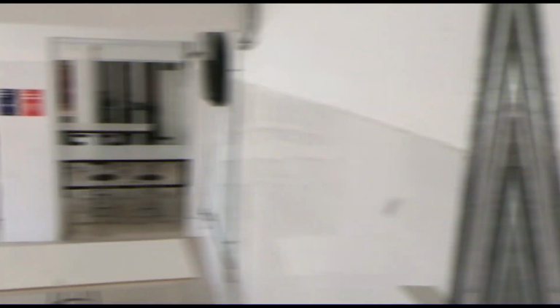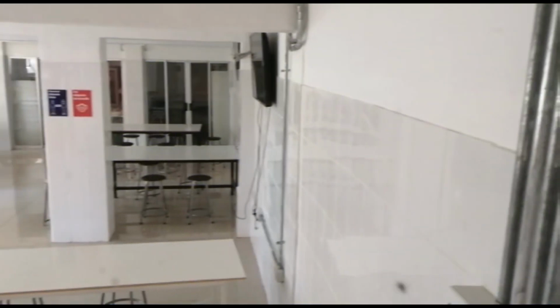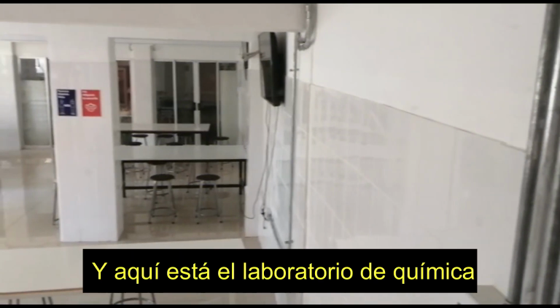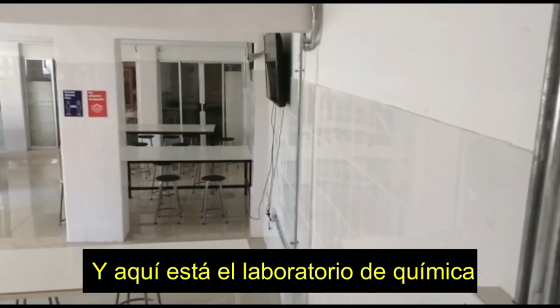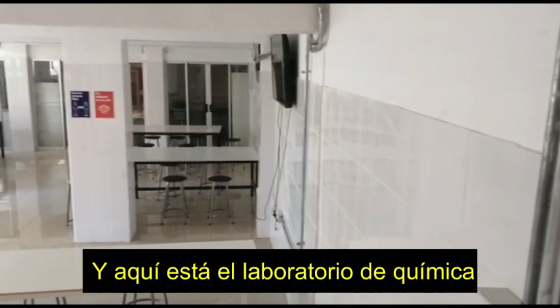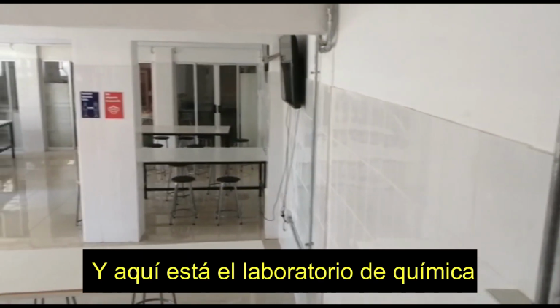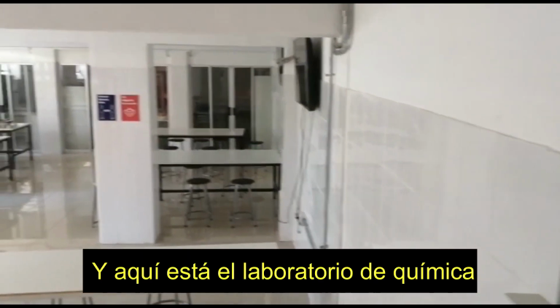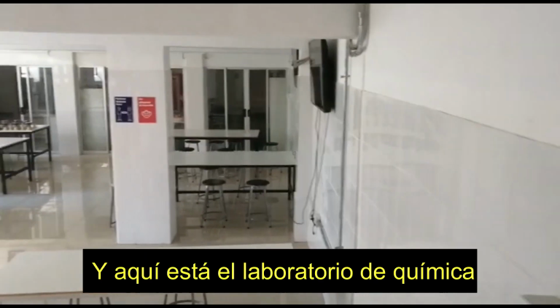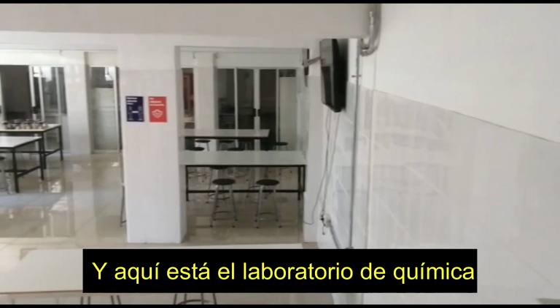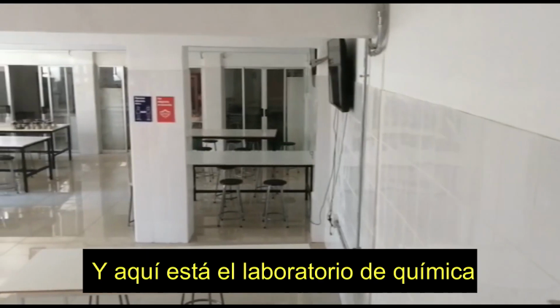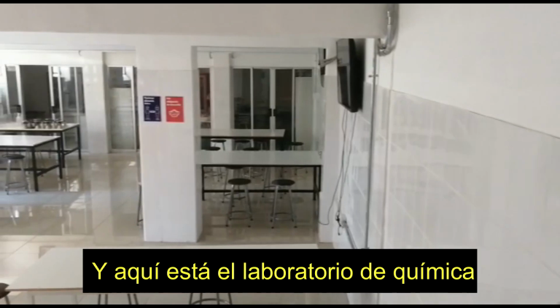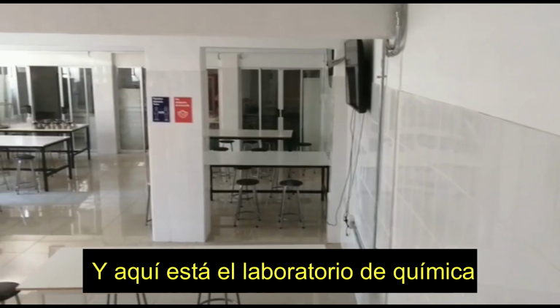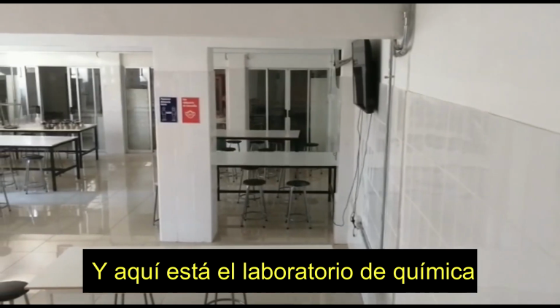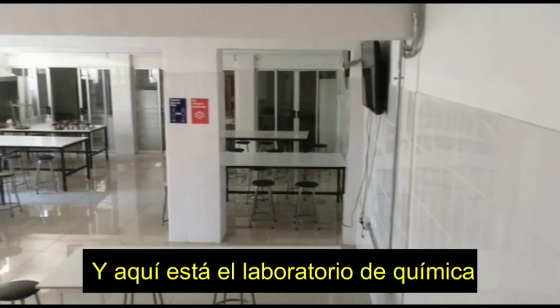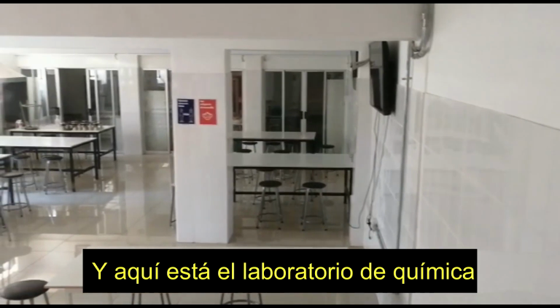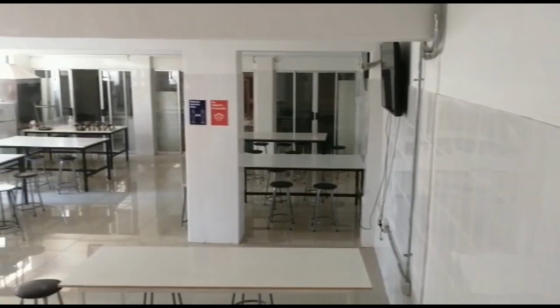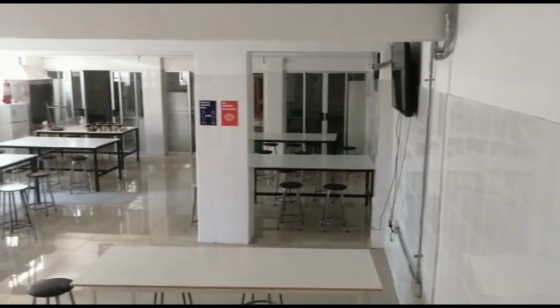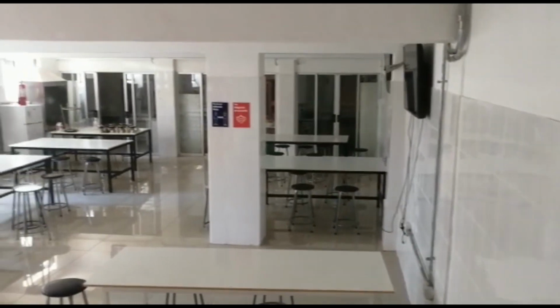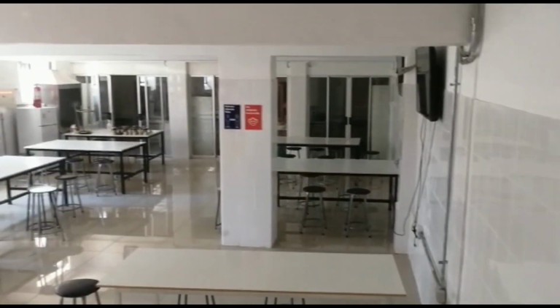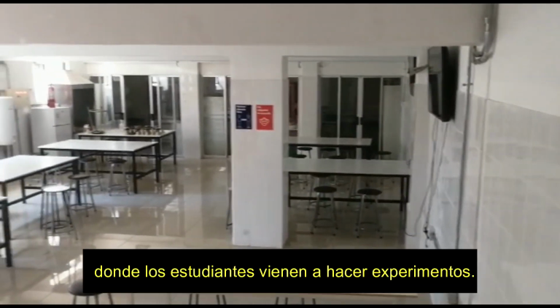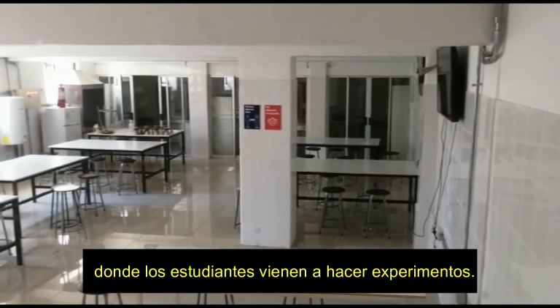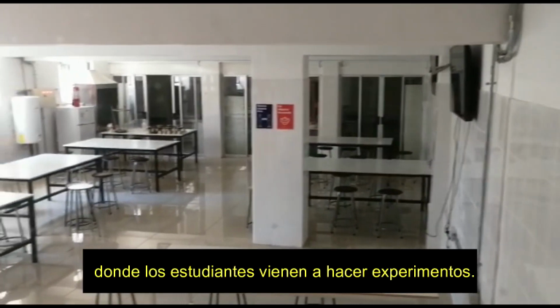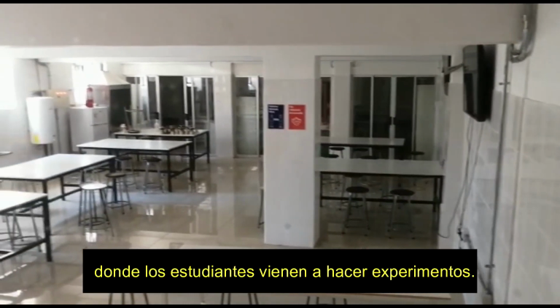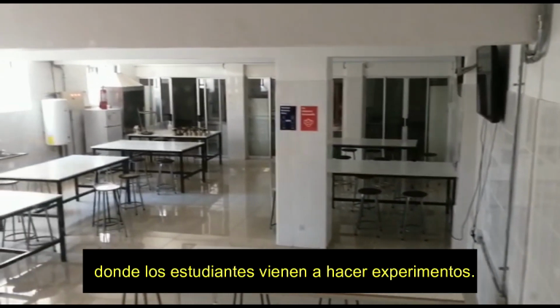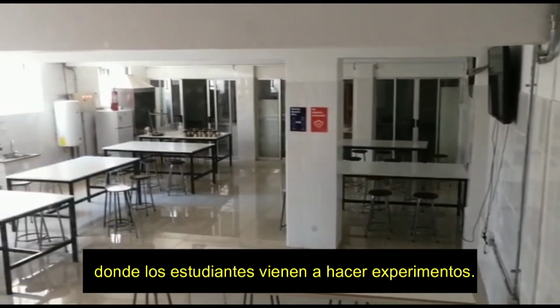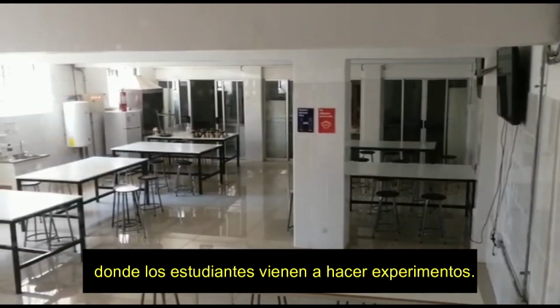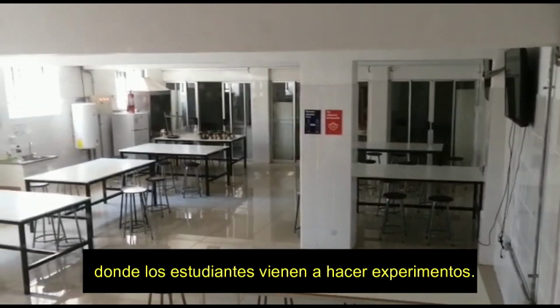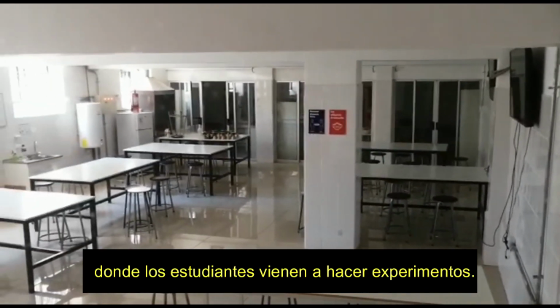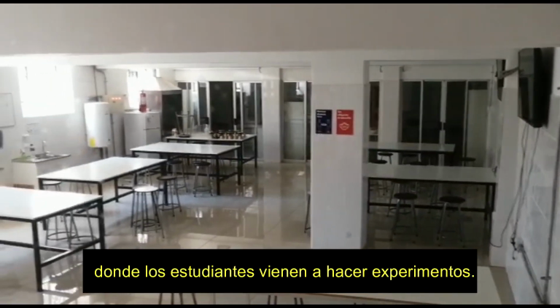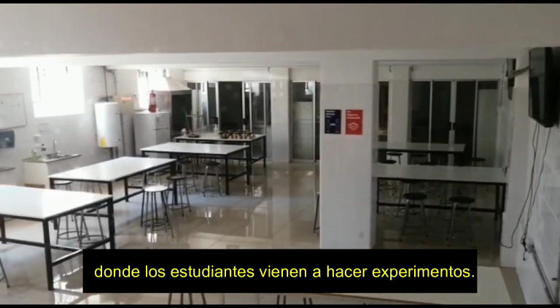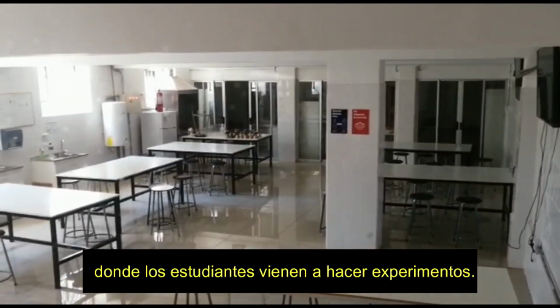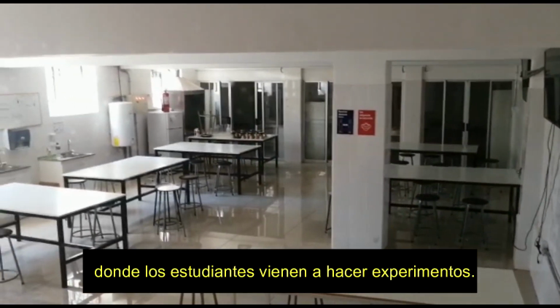And here is the chemistry lab, where students come to make experiments.